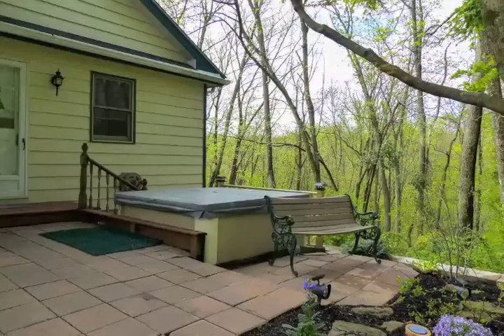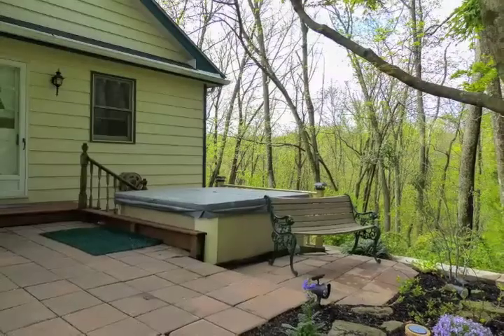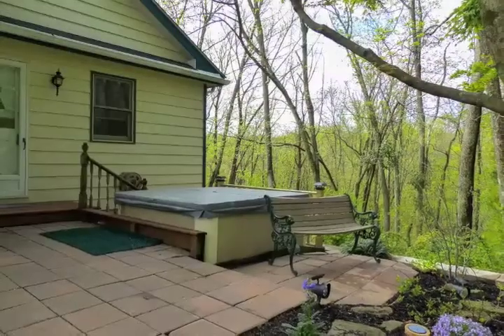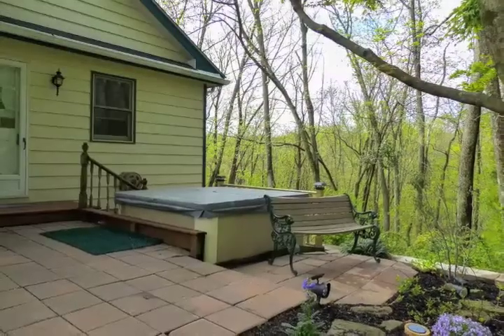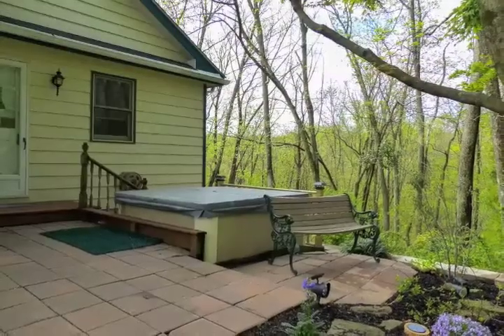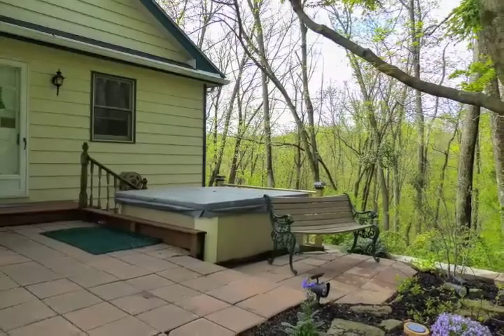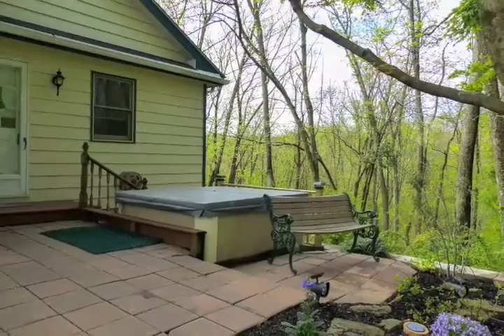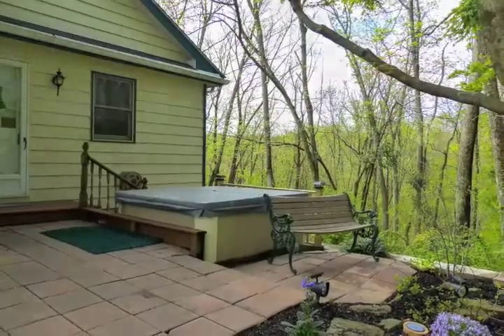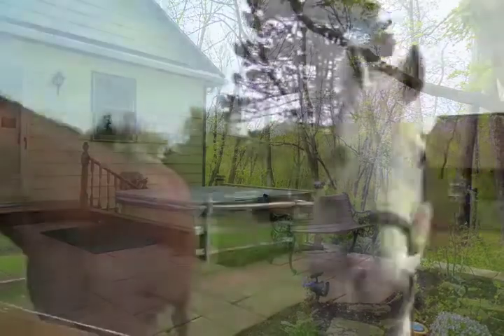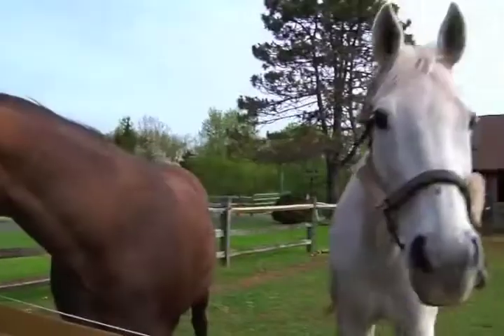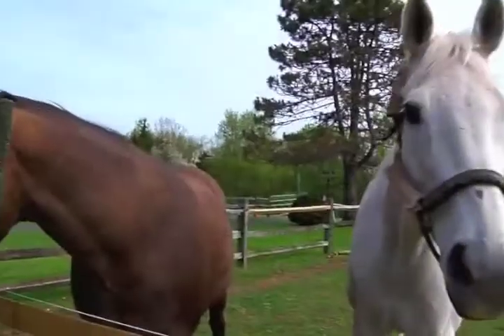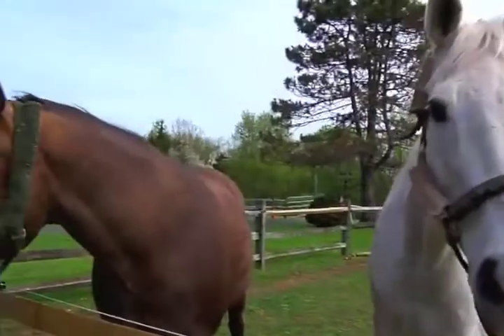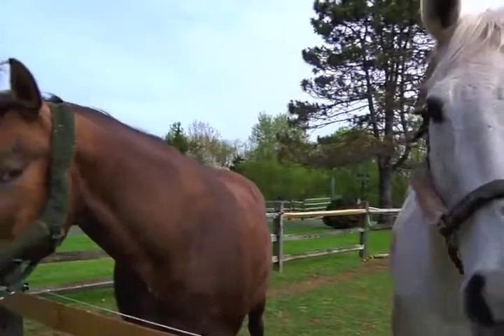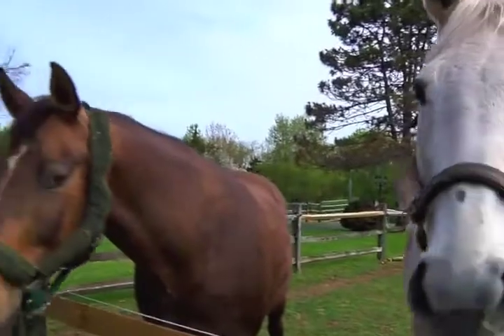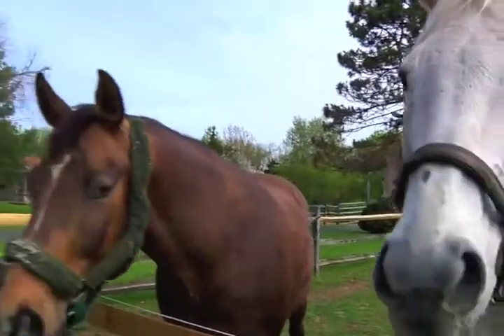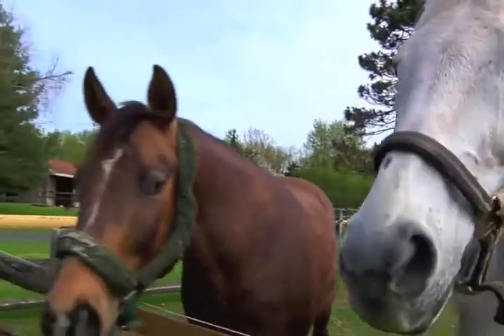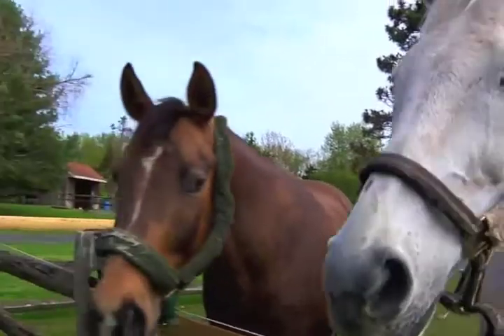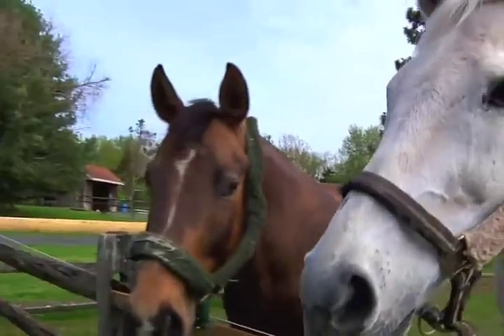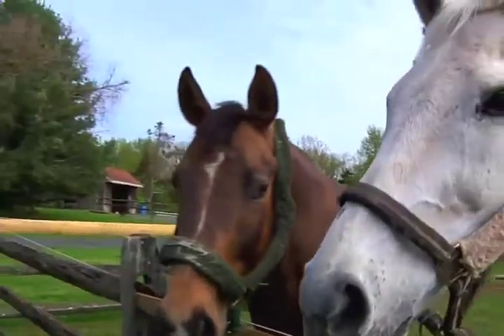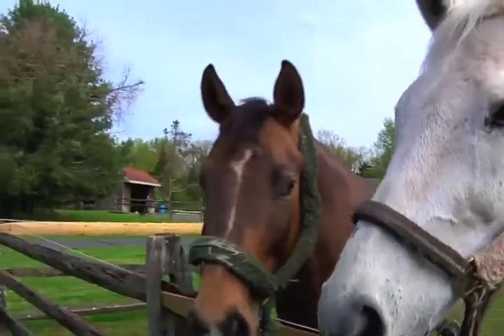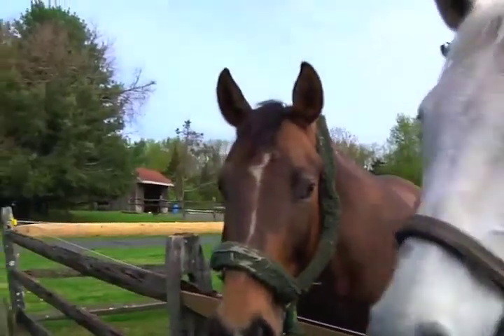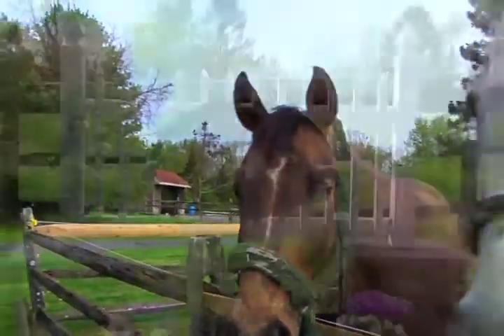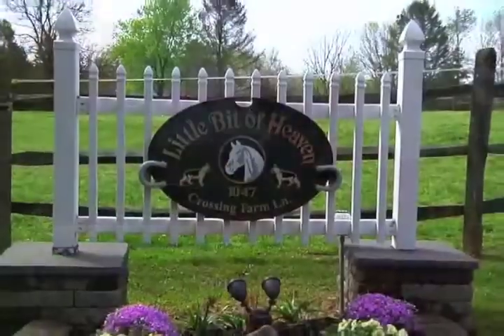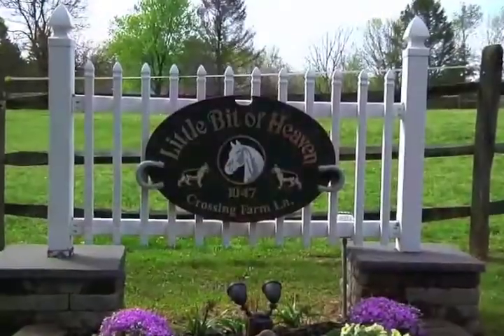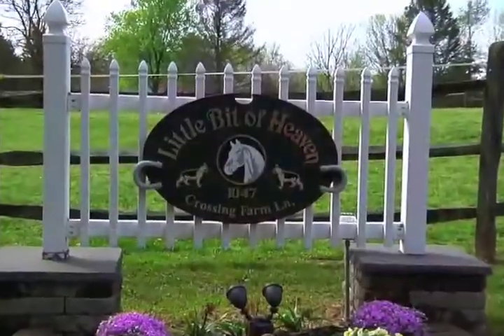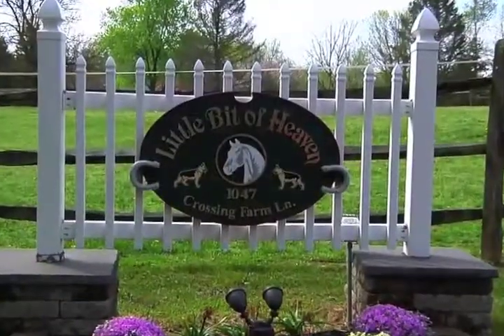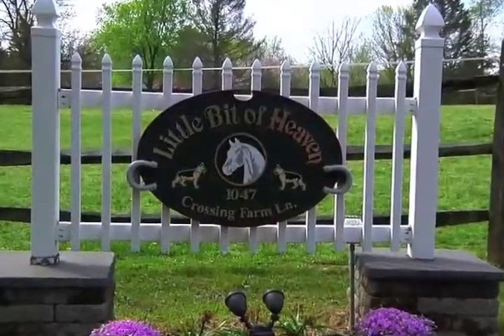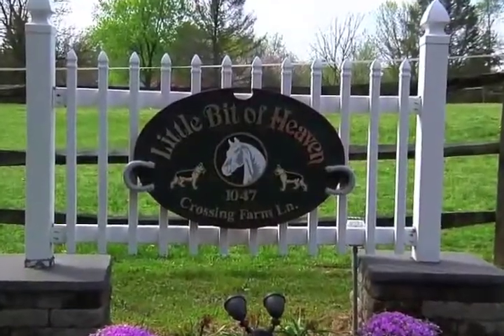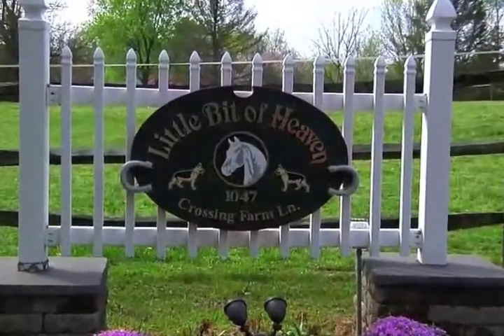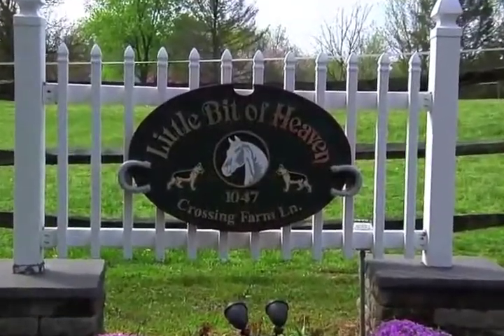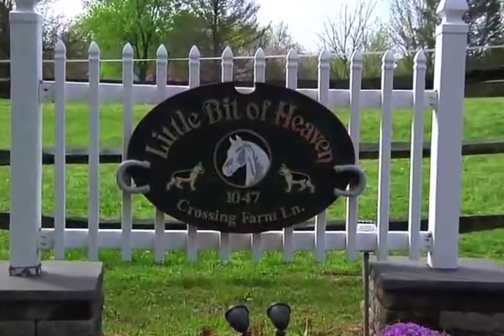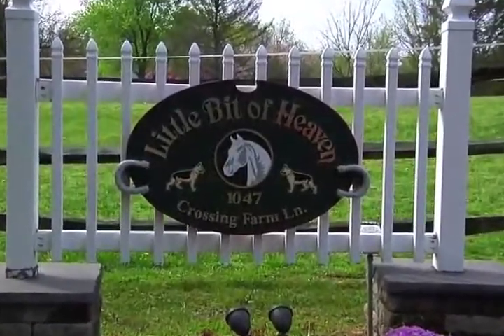Call today for your private tour. This gem of a property will not last.